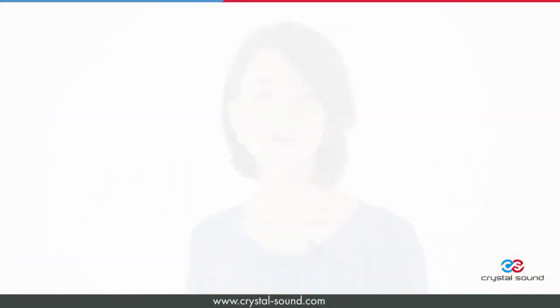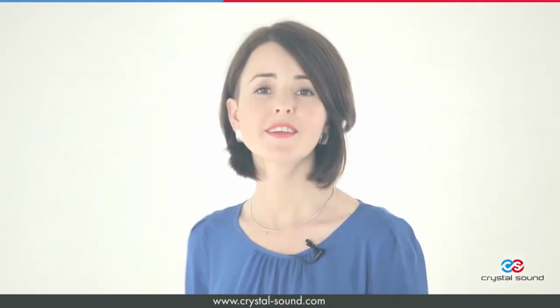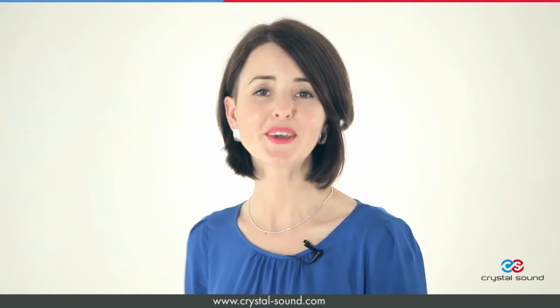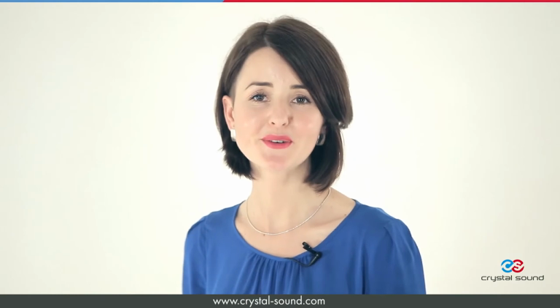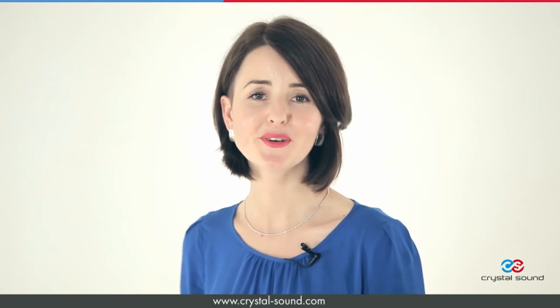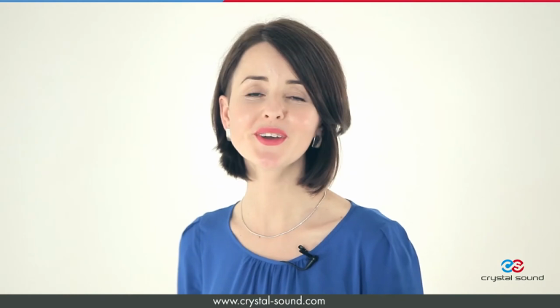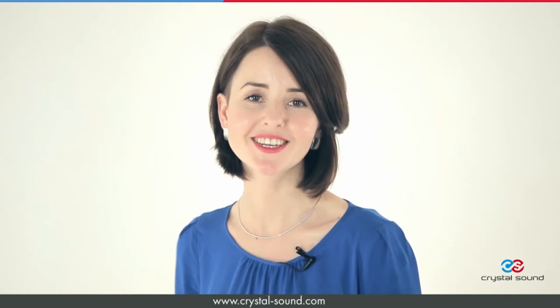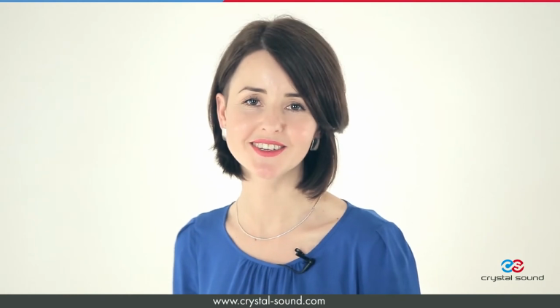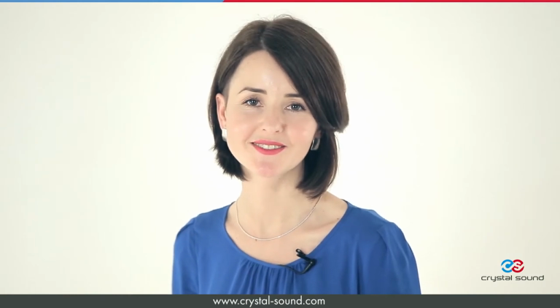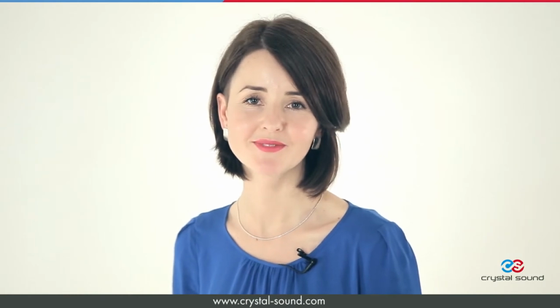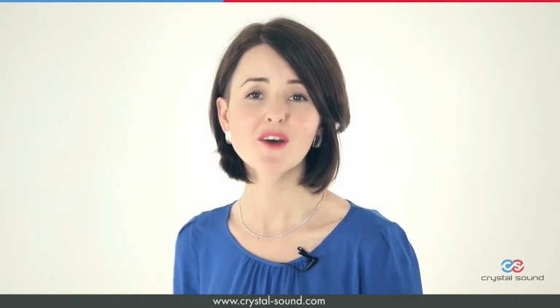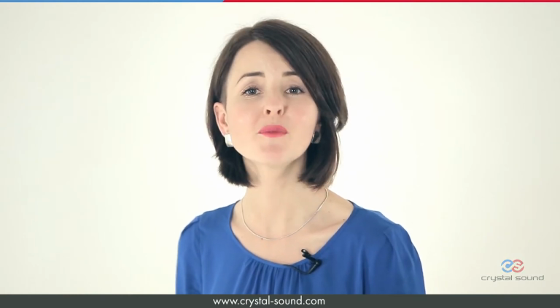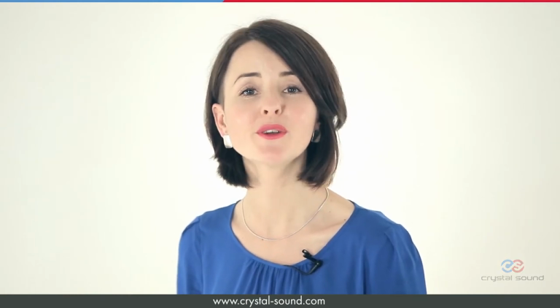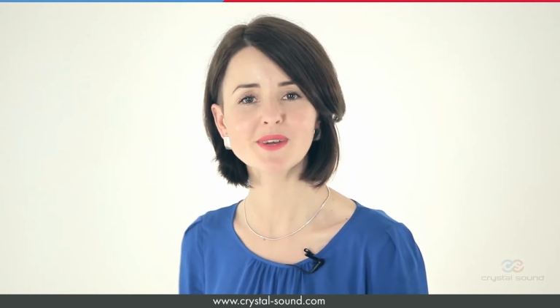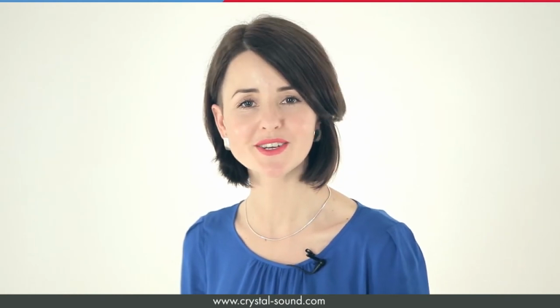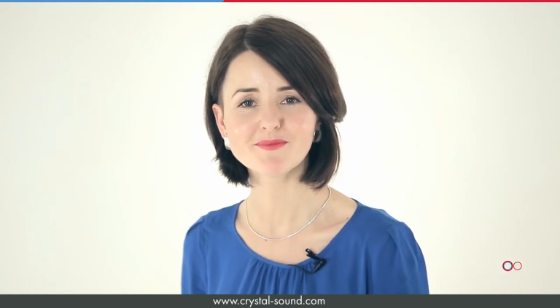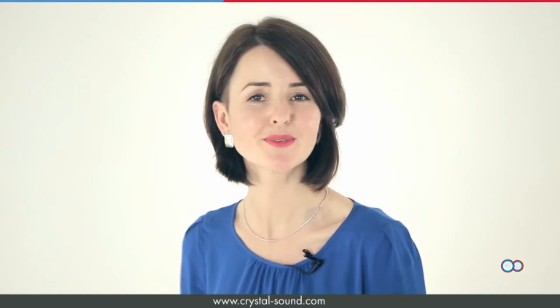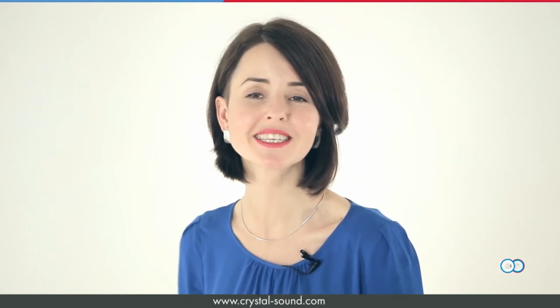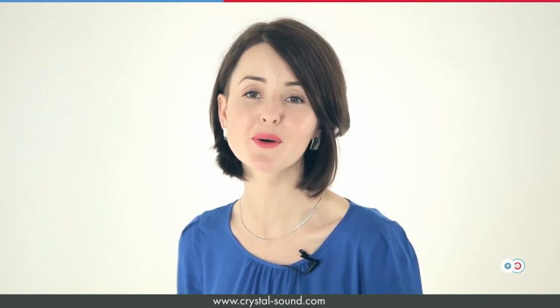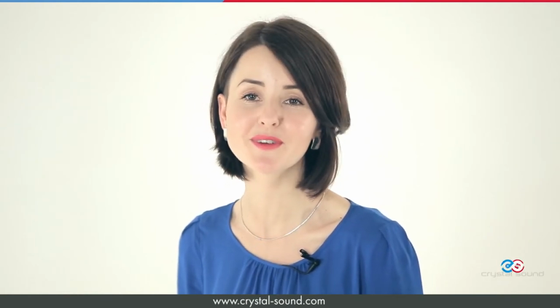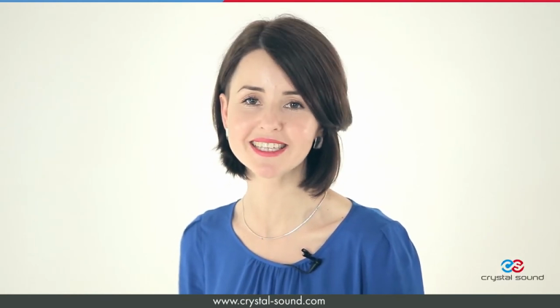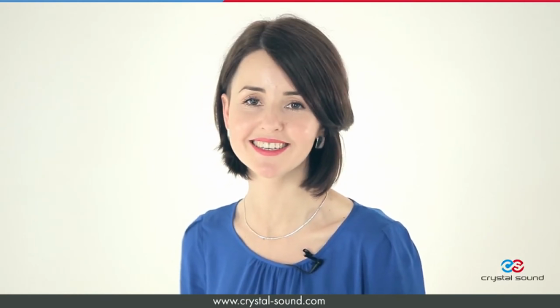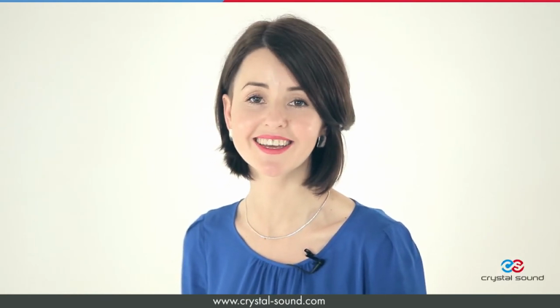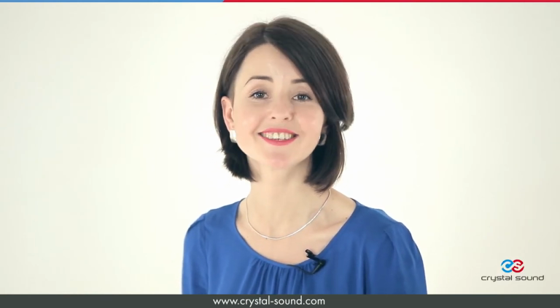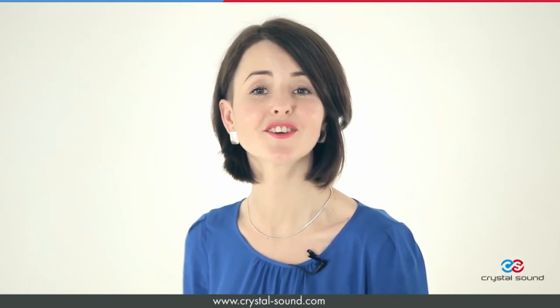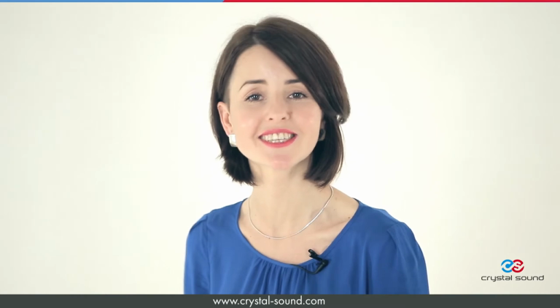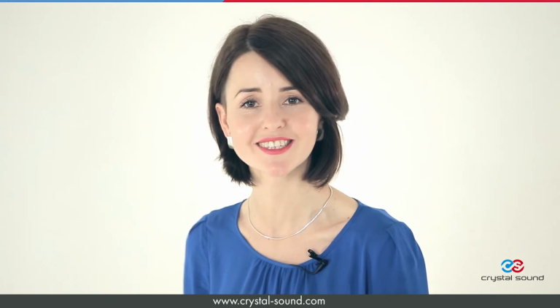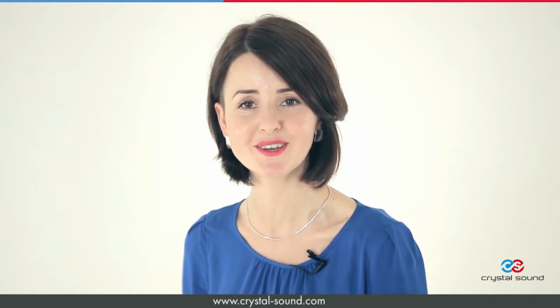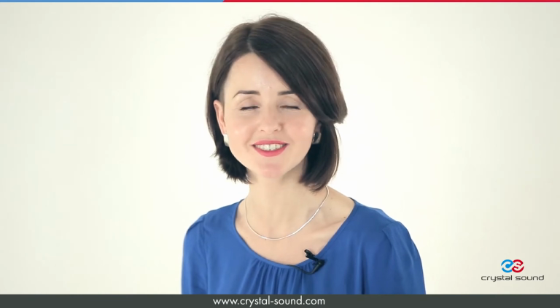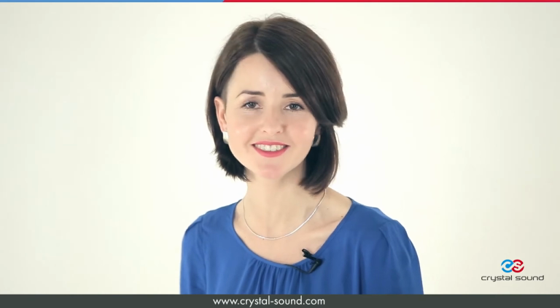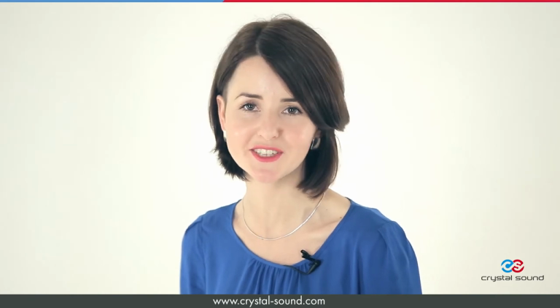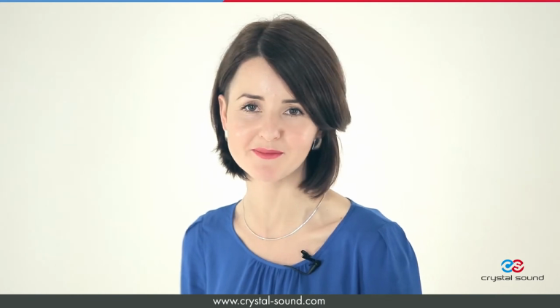Thank you for your attention. For more information please visit our website at crystalsound.com.